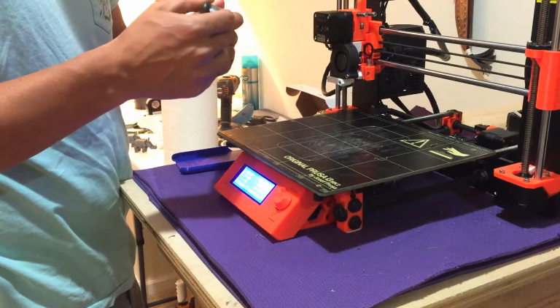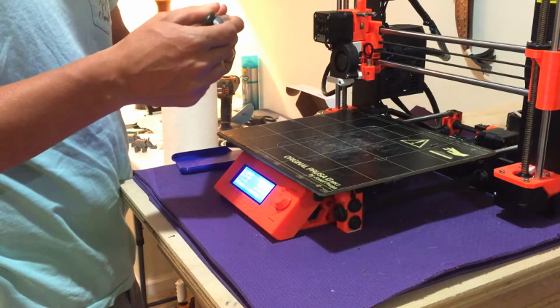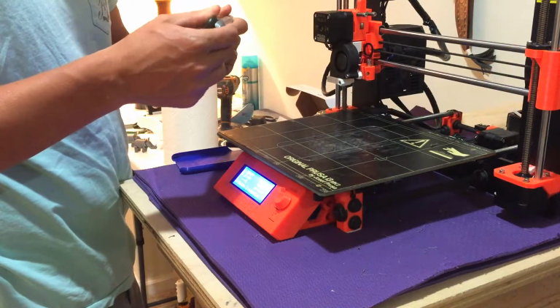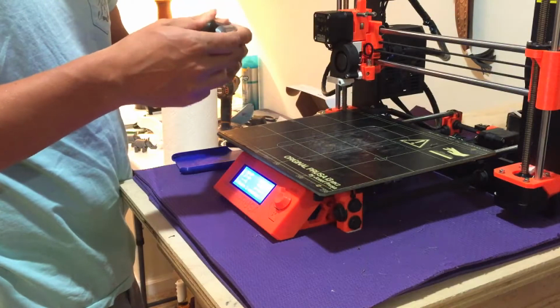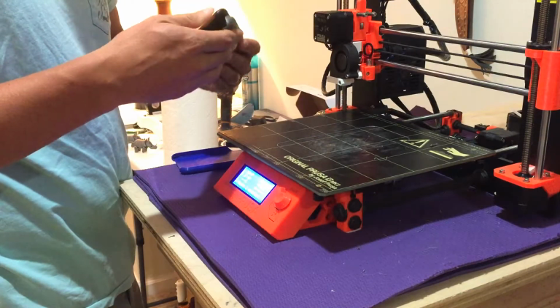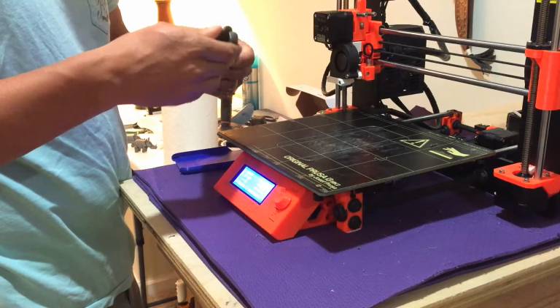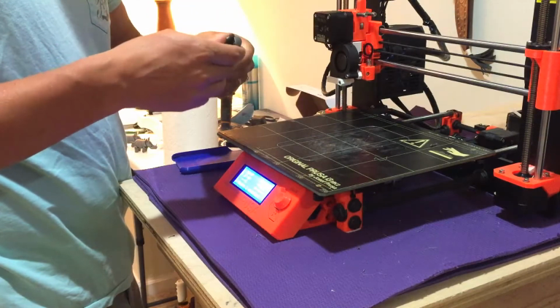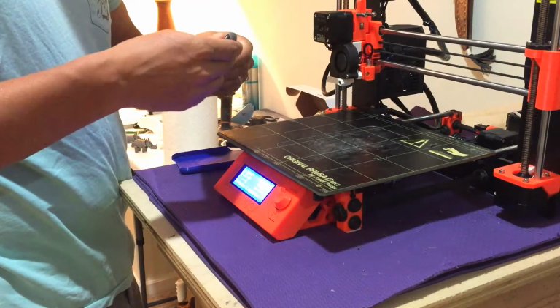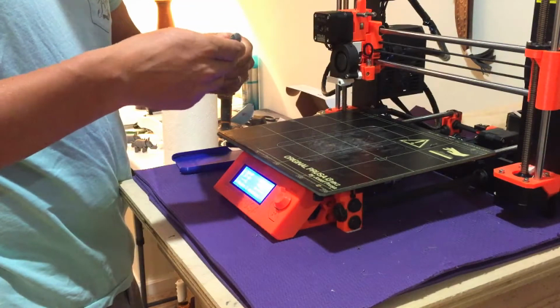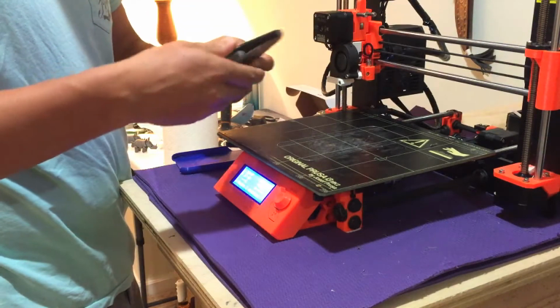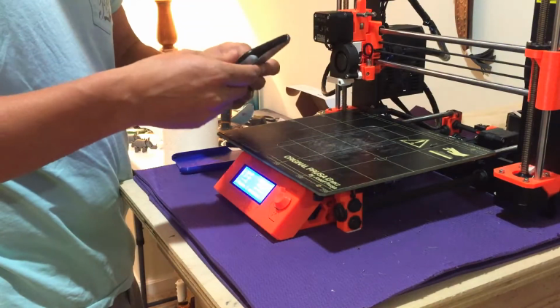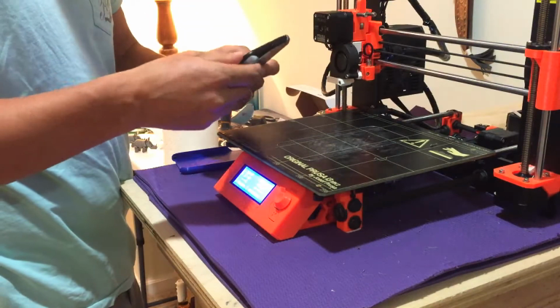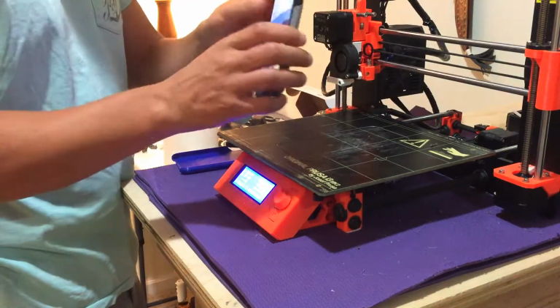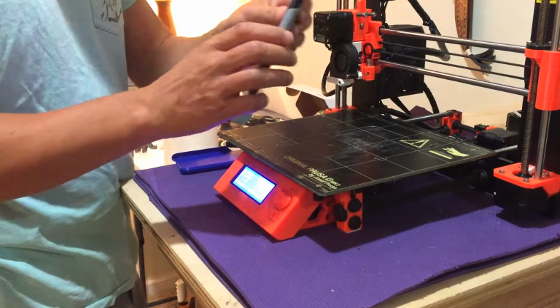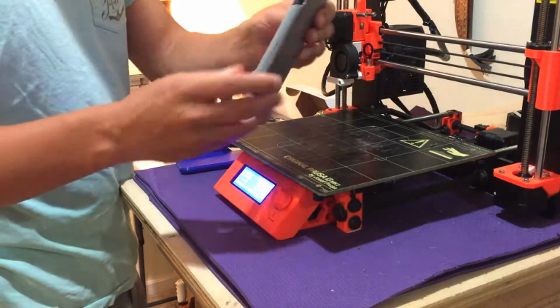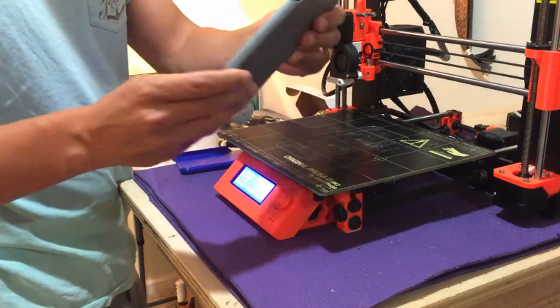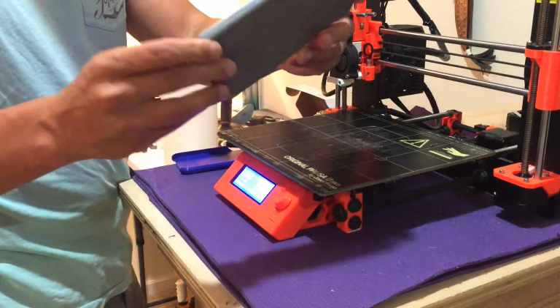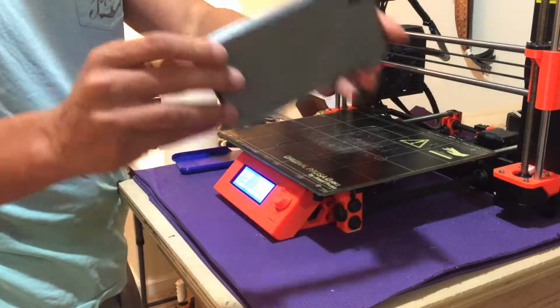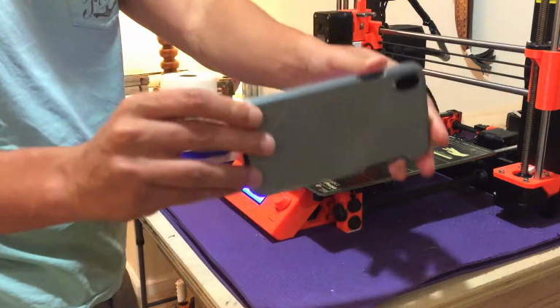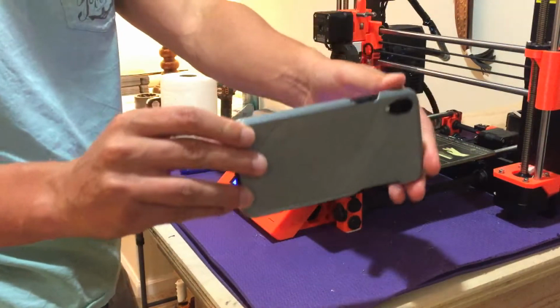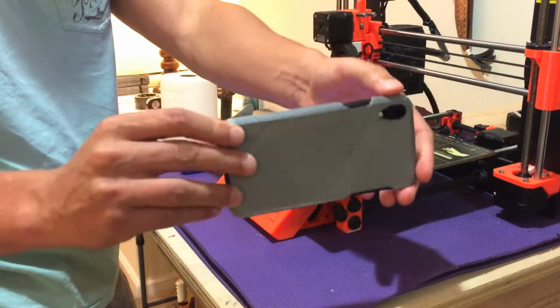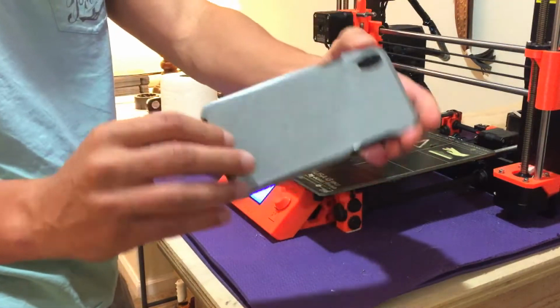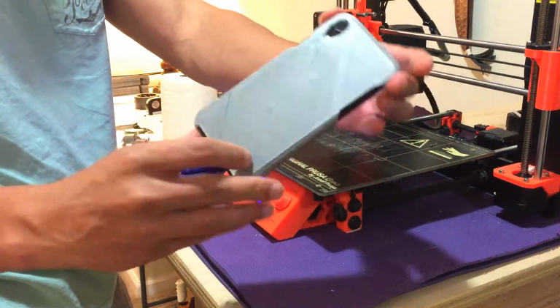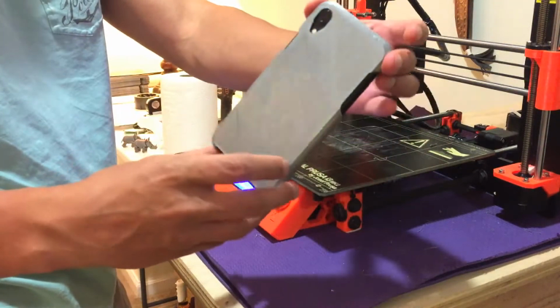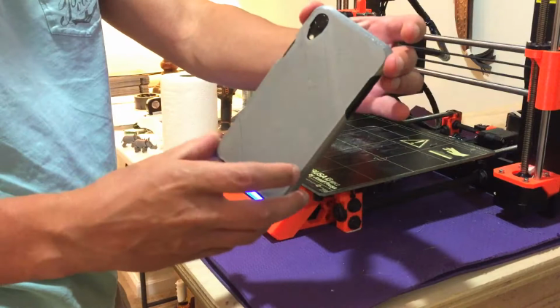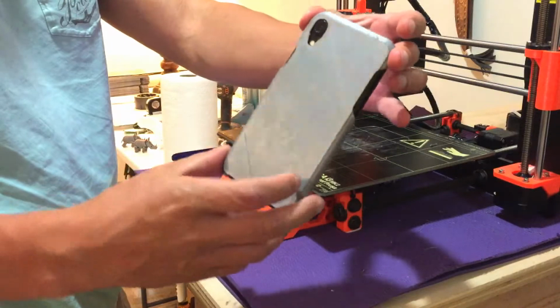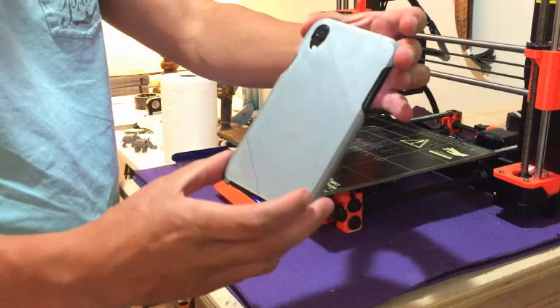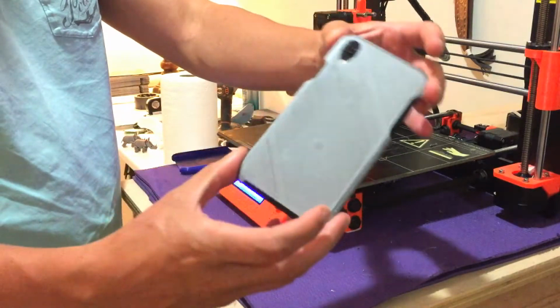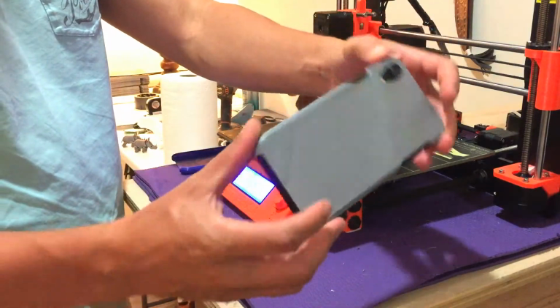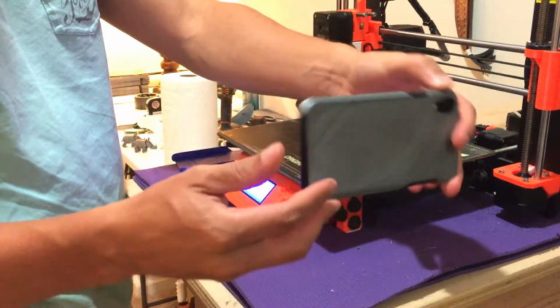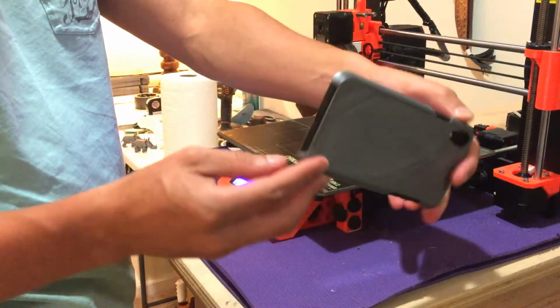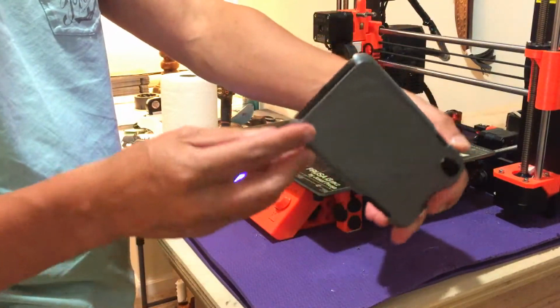Fit perfectly. Very happy with the fit once again. It's pretty low profile, which is cool.